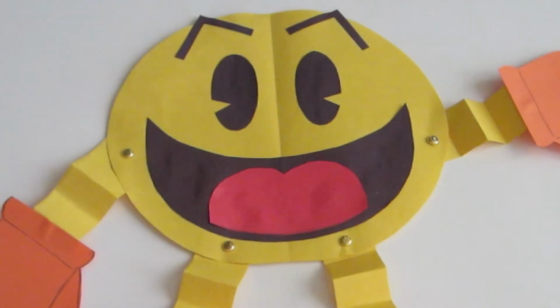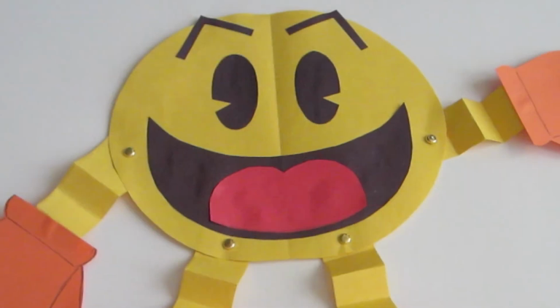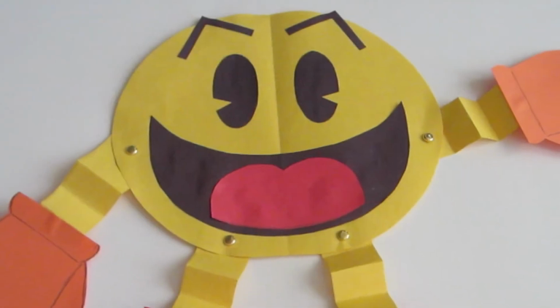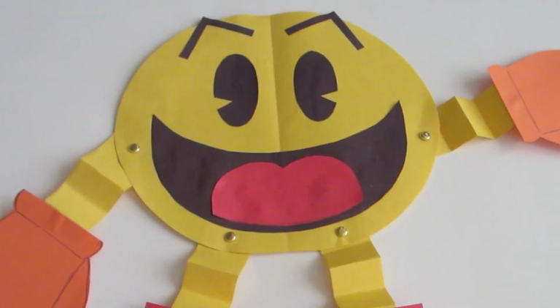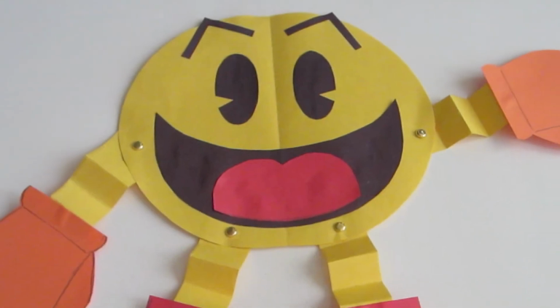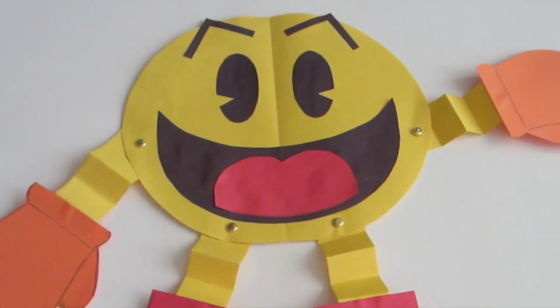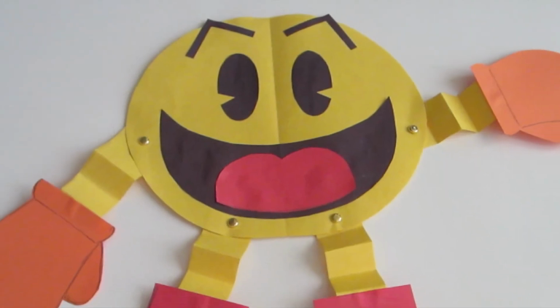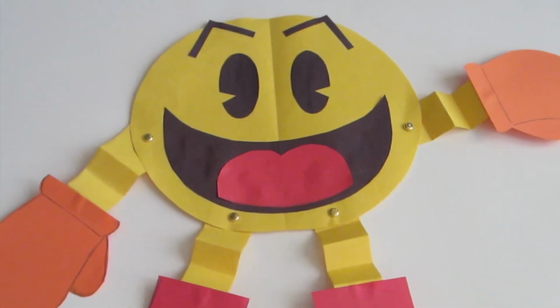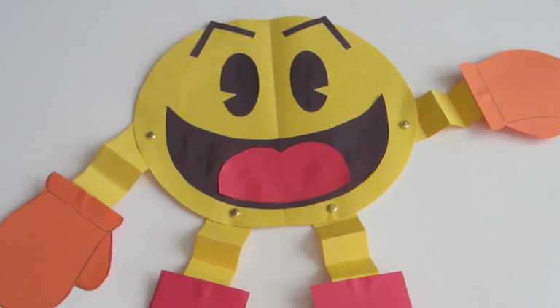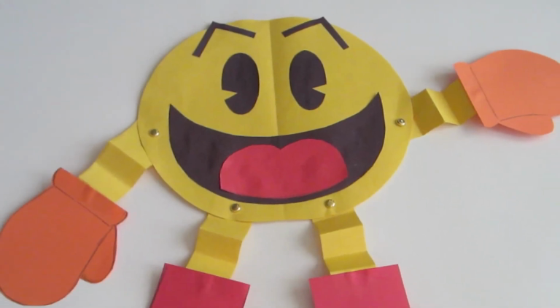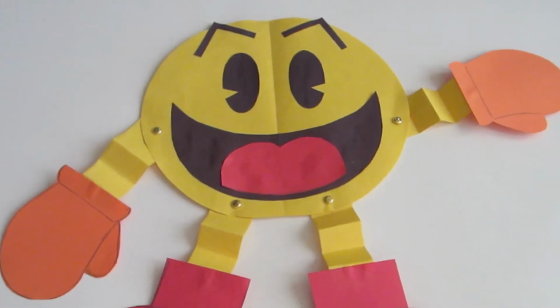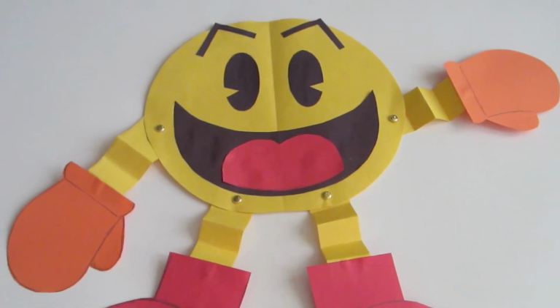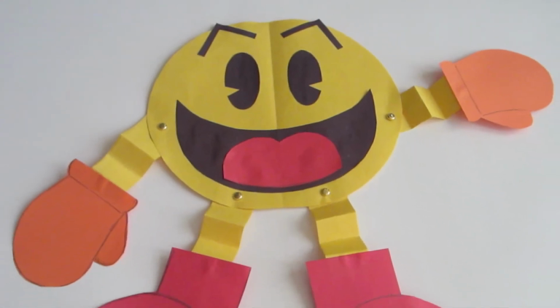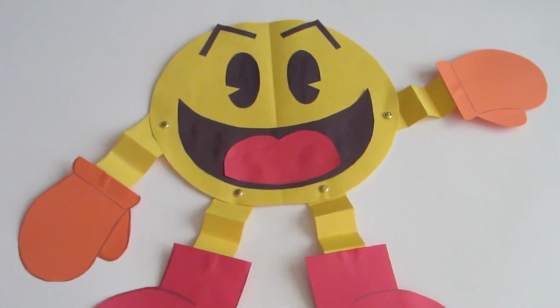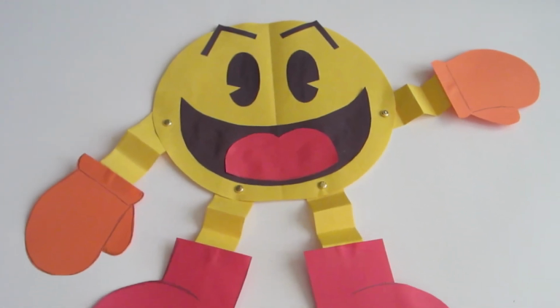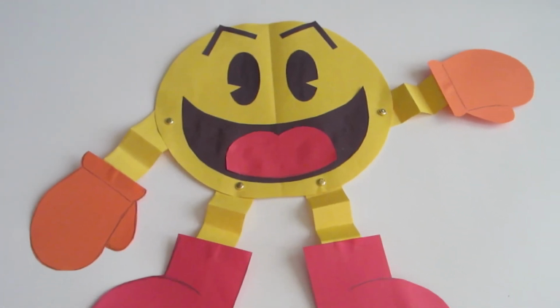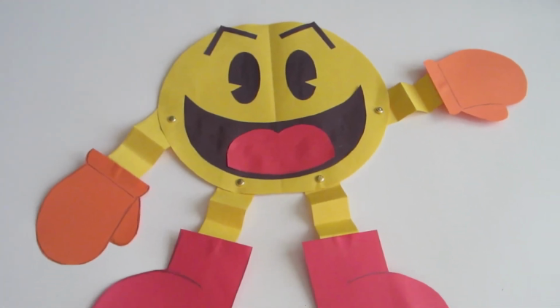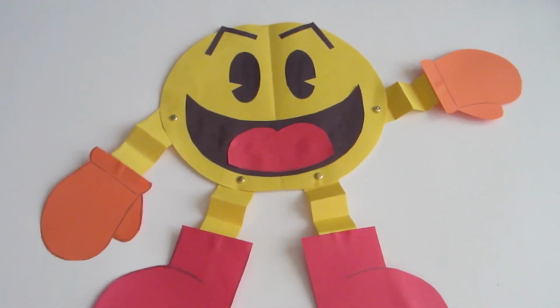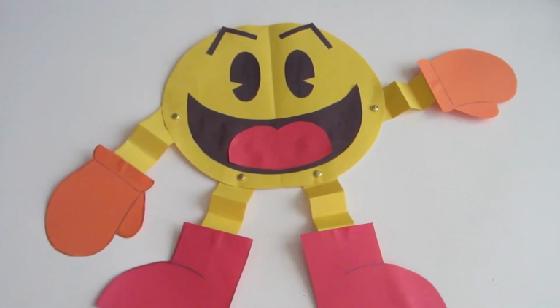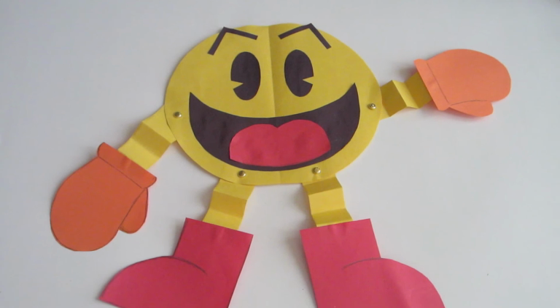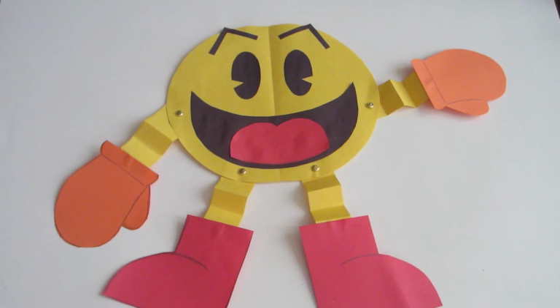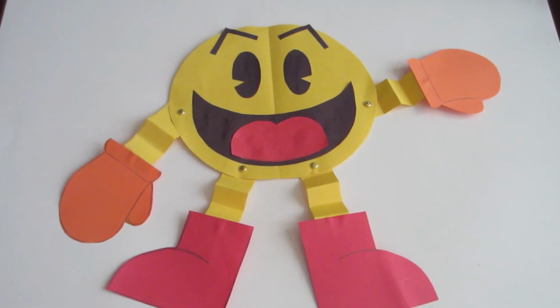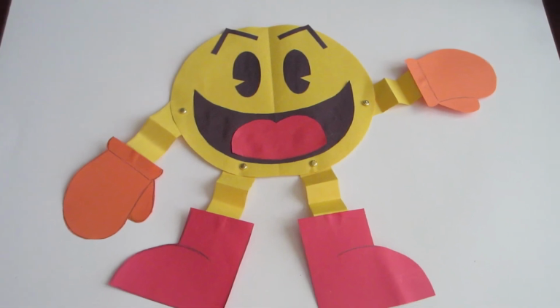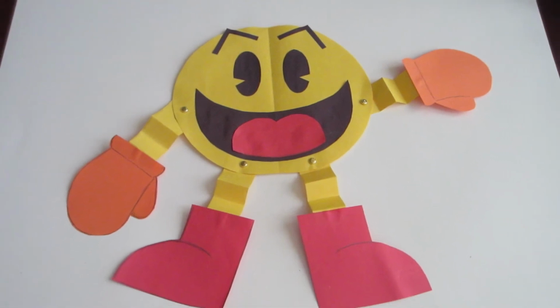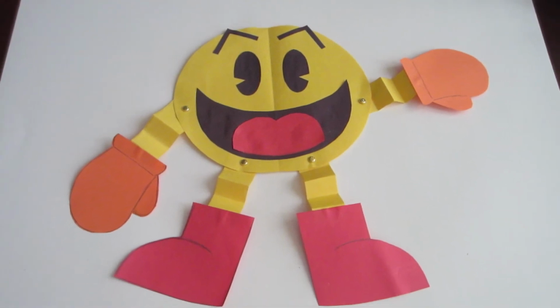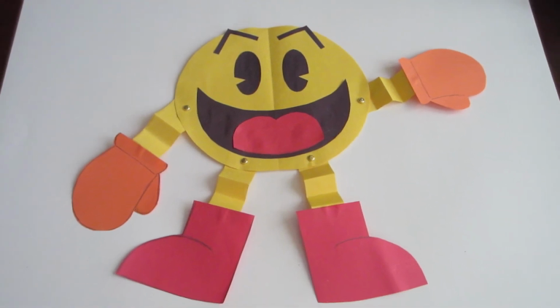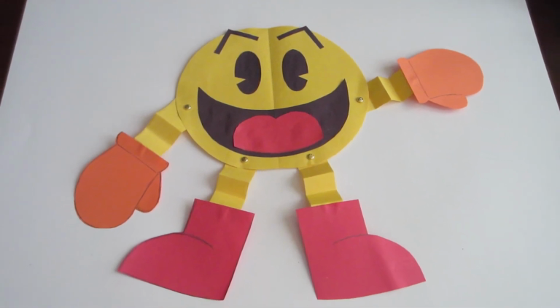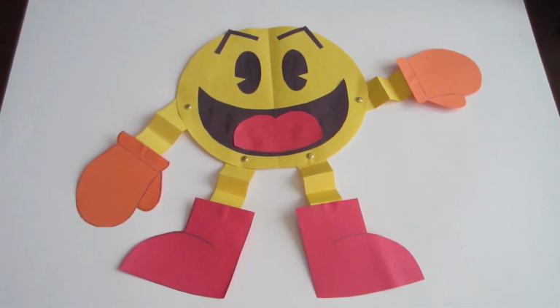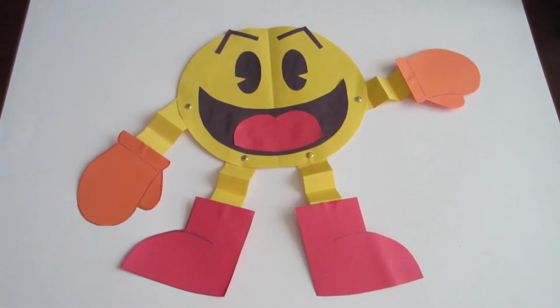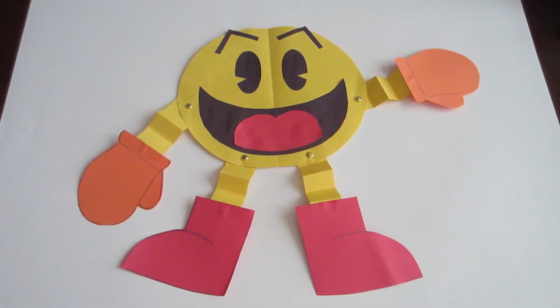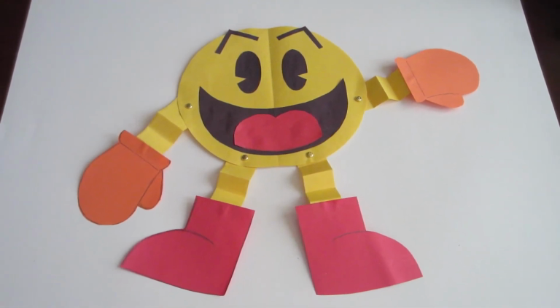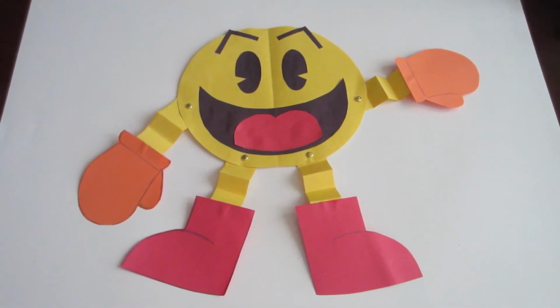That's it. You're done. Pac-Man's alive. This is a great idea for fun. Thanks for watching.